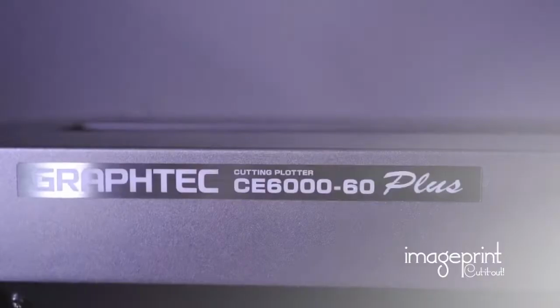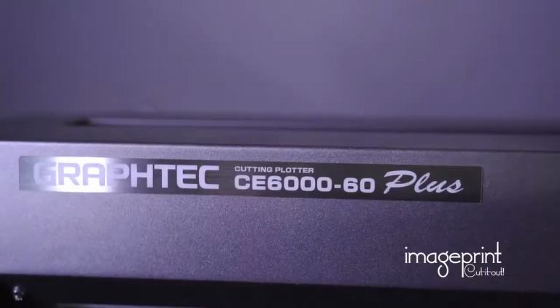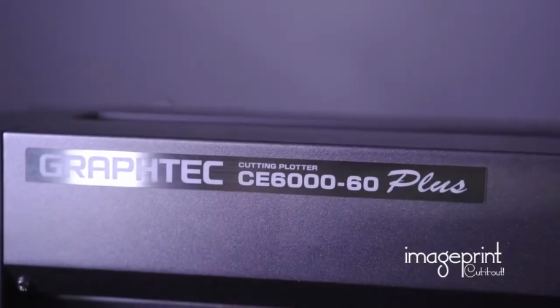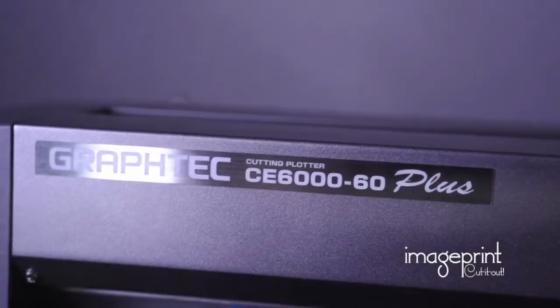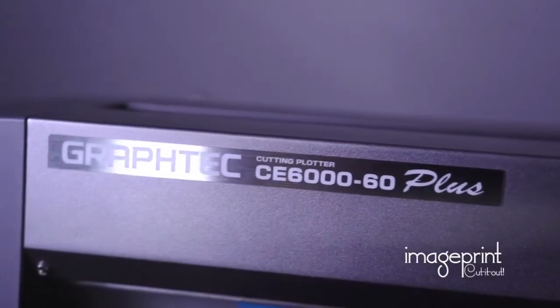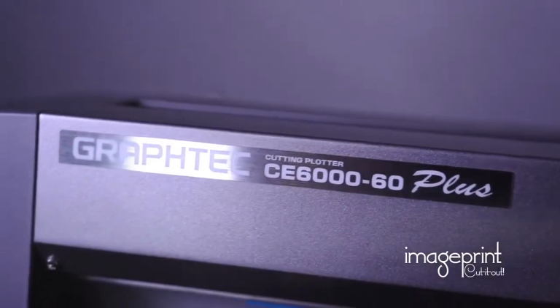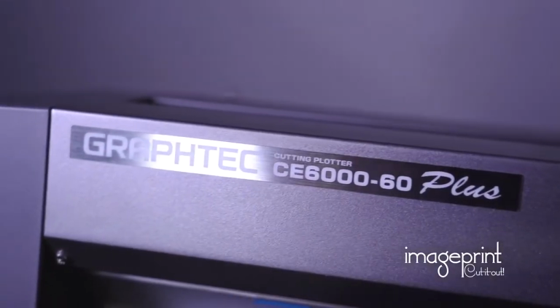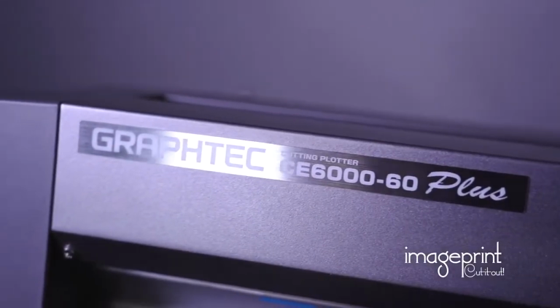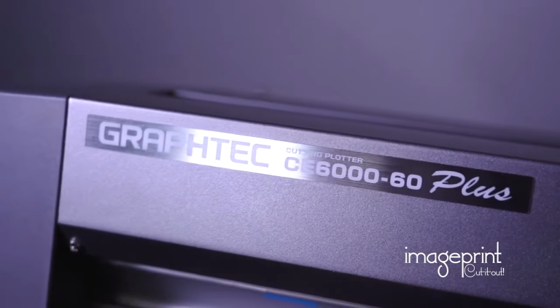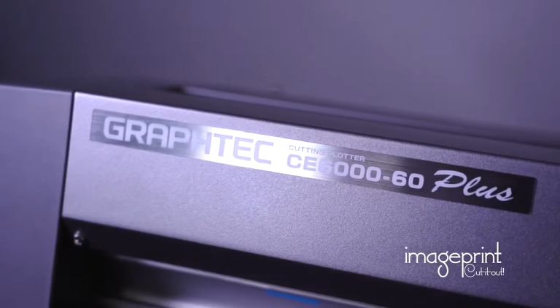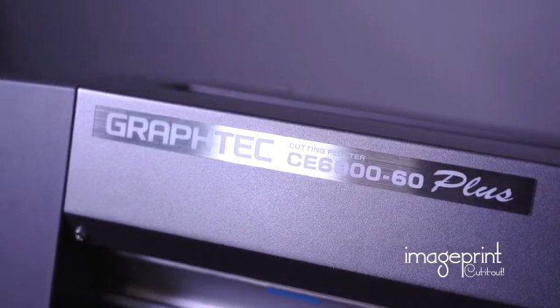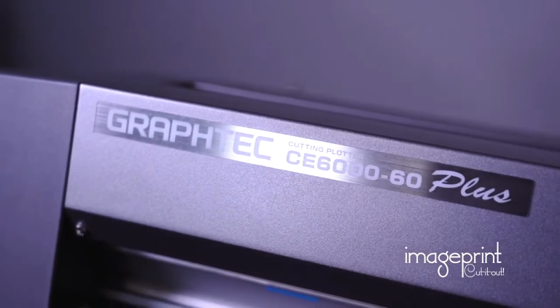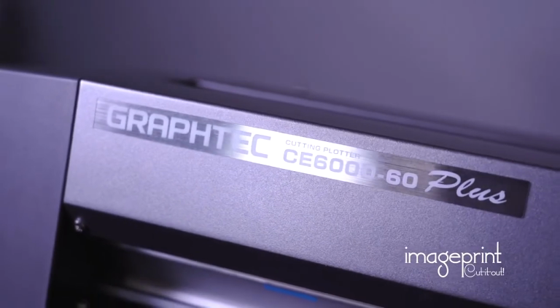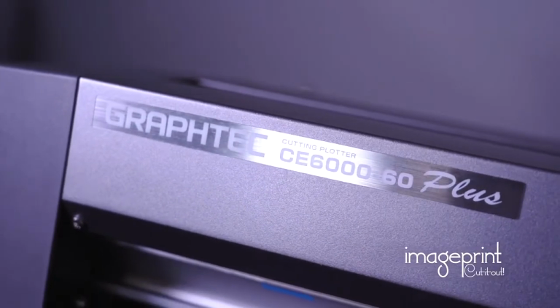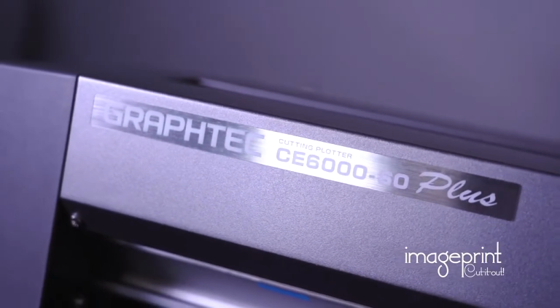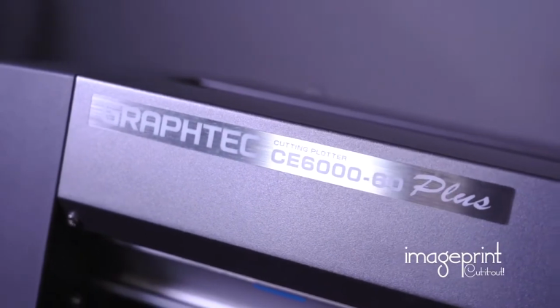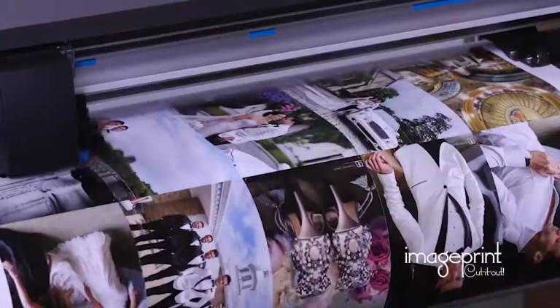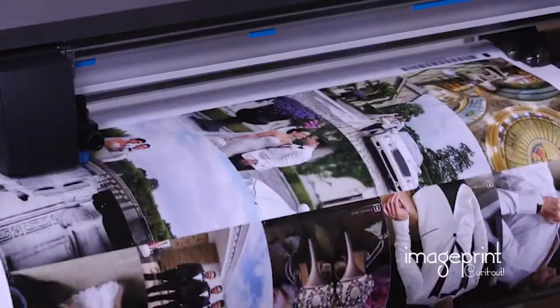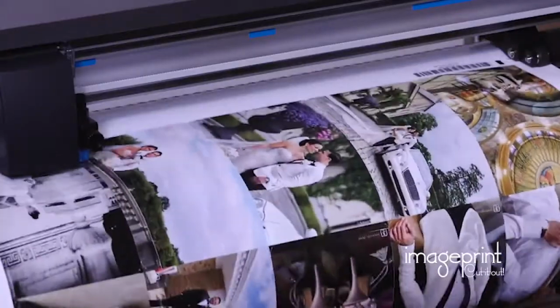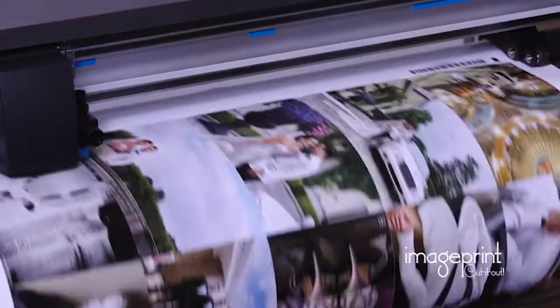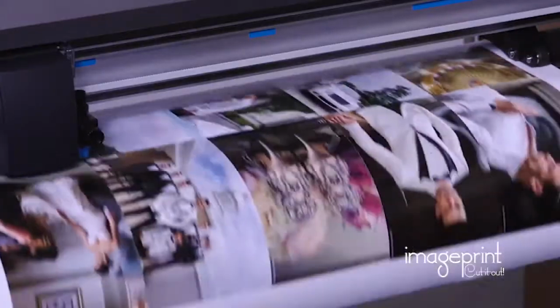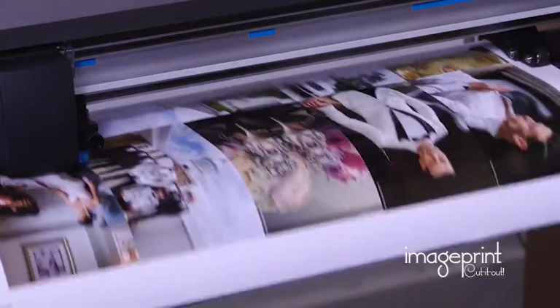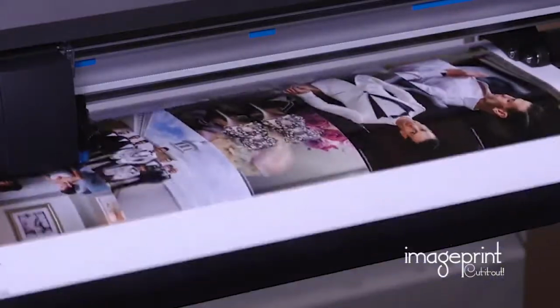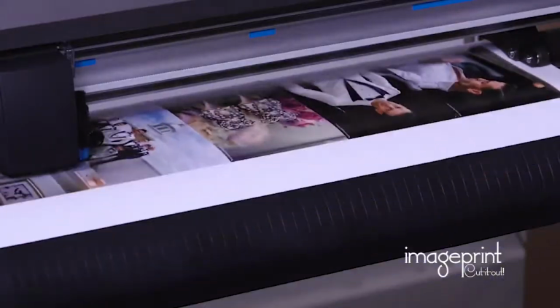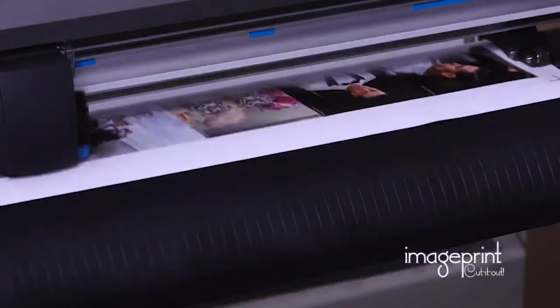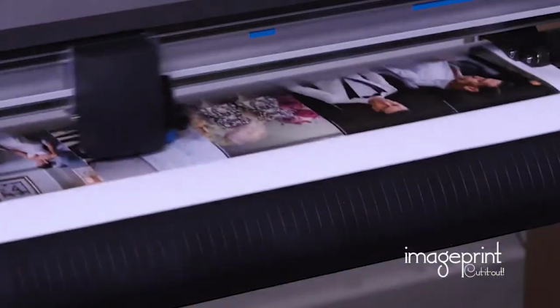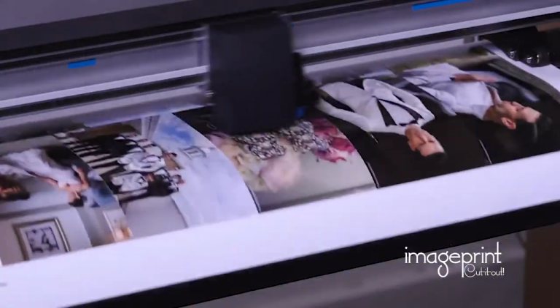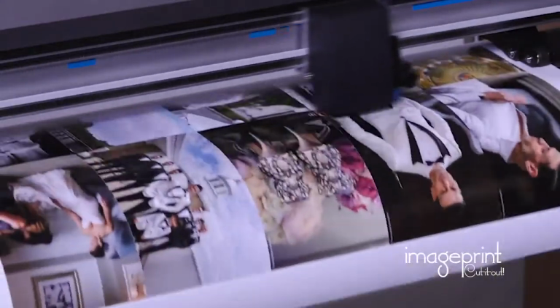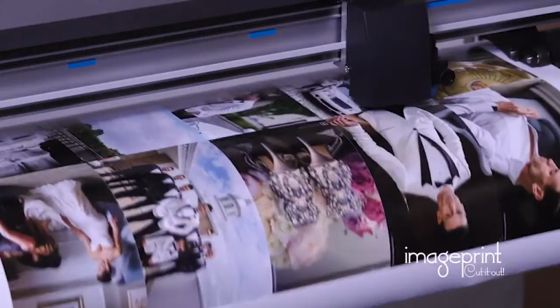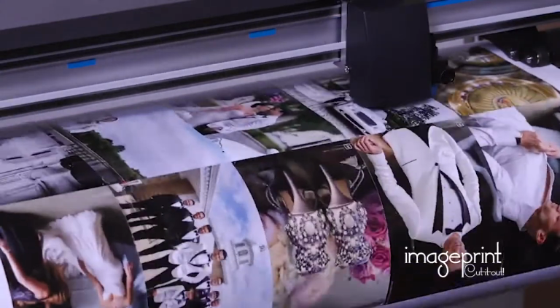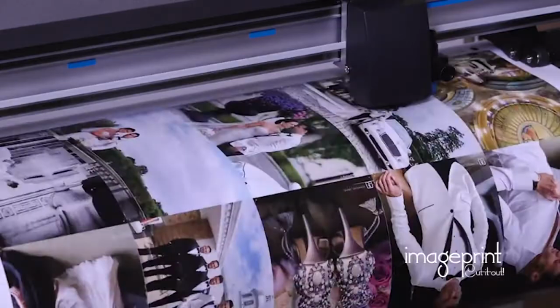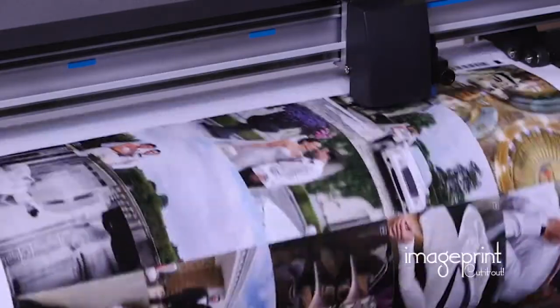ImagePrint Cut It Out is game-changing technology for the printing industry. As you know, productivity is essential to profitability in any form of printing.